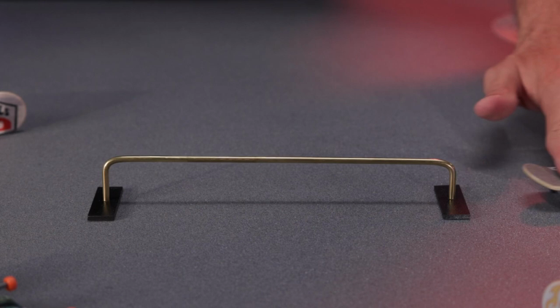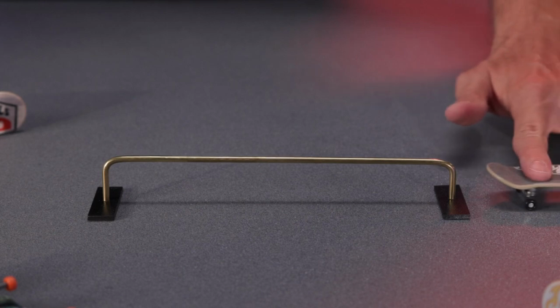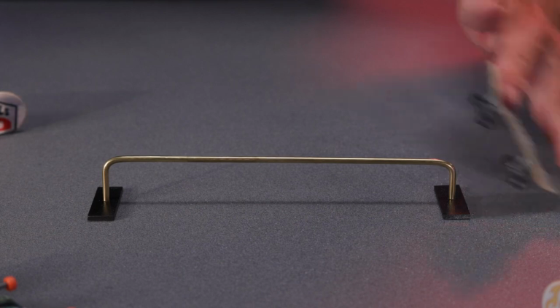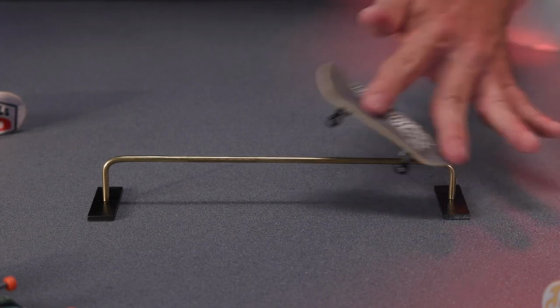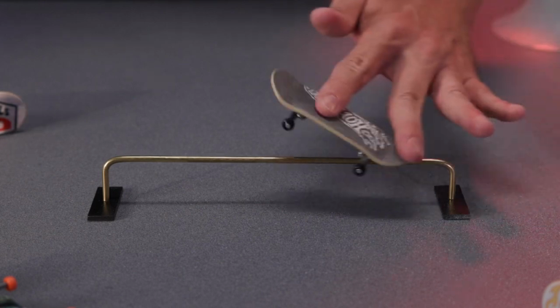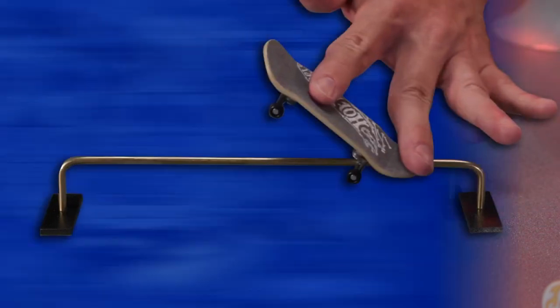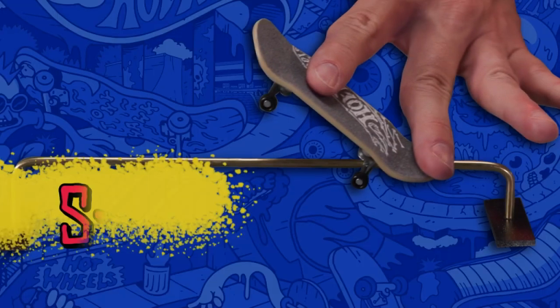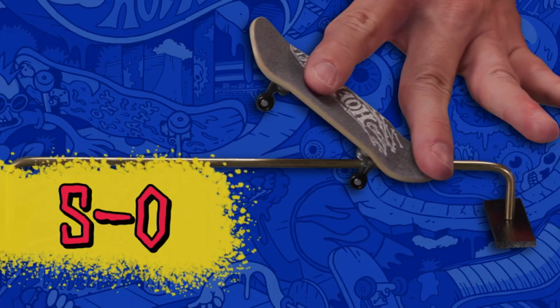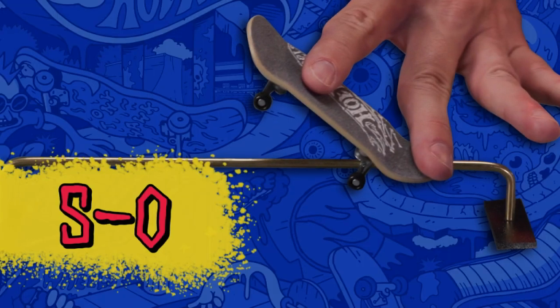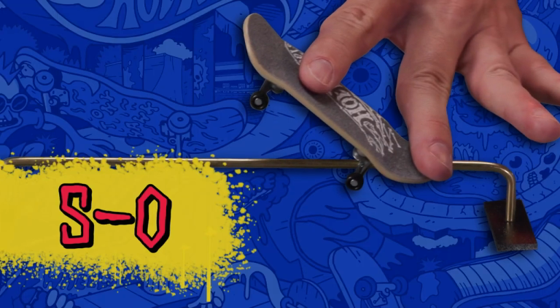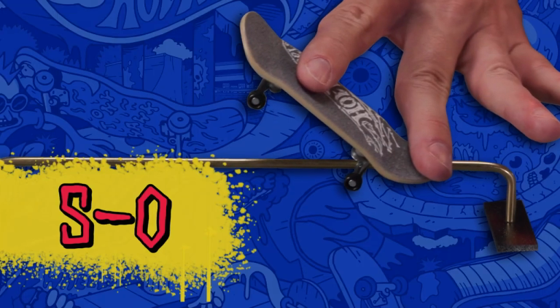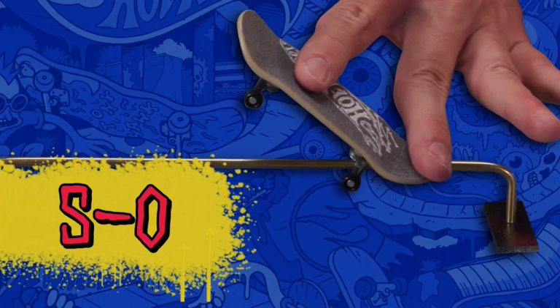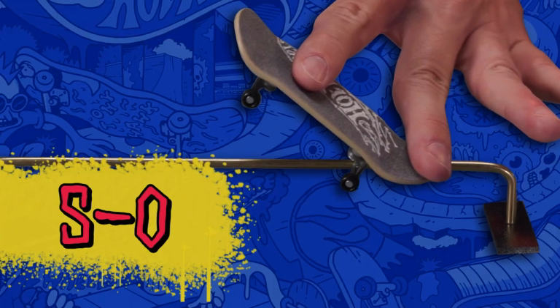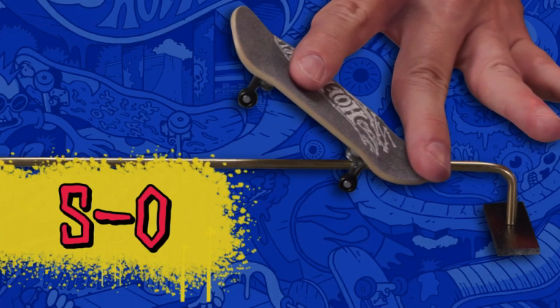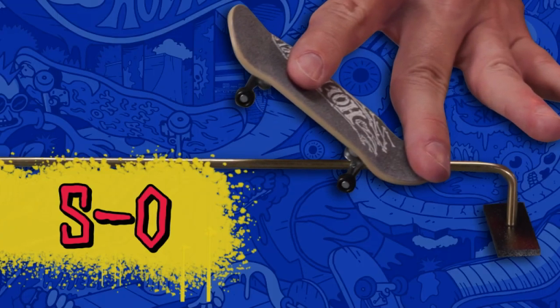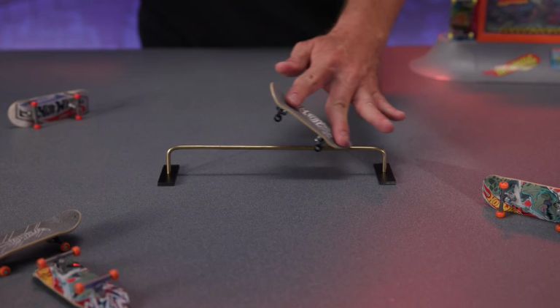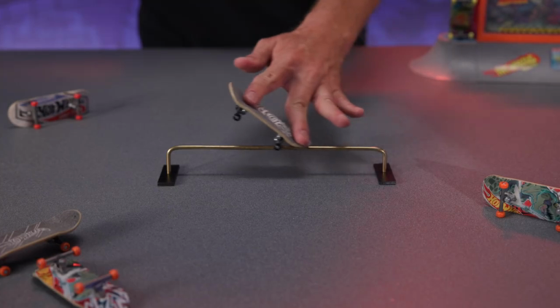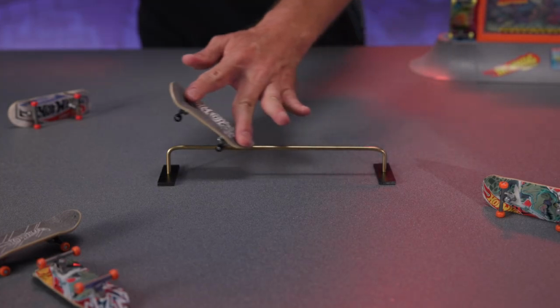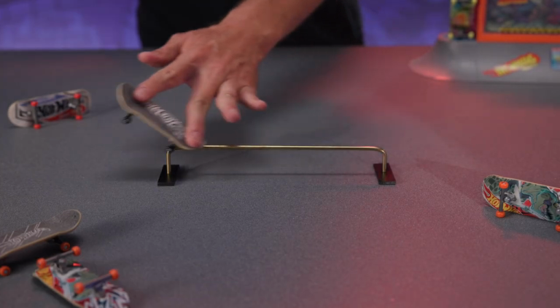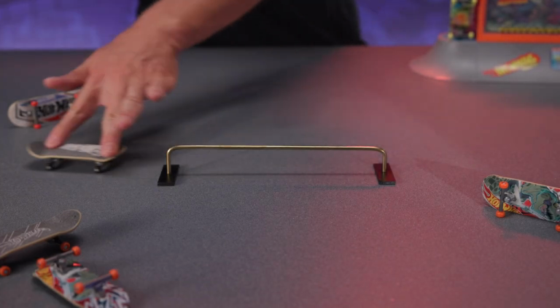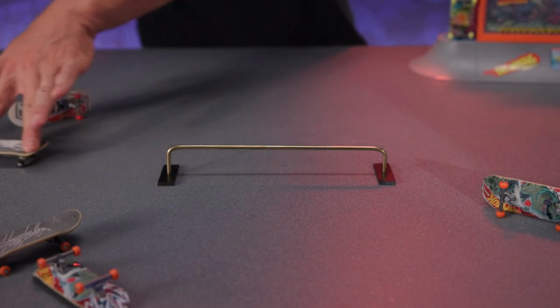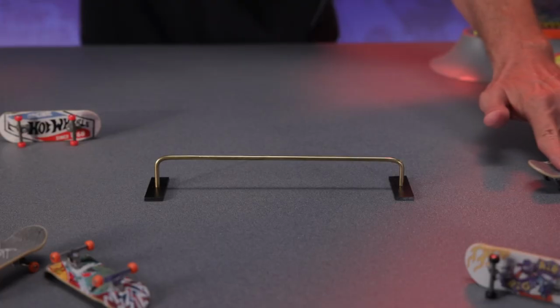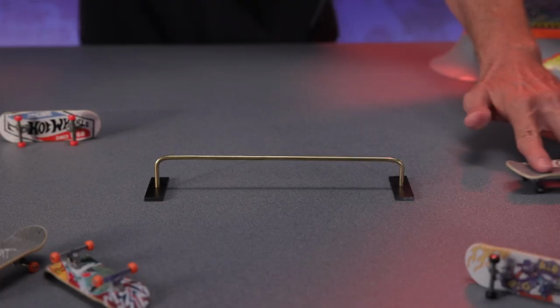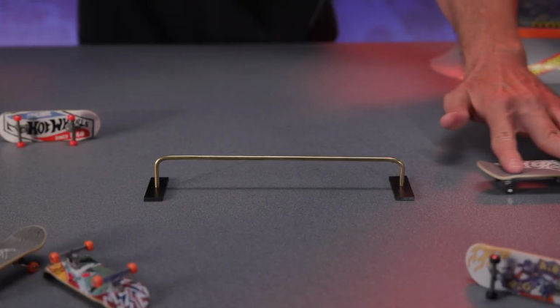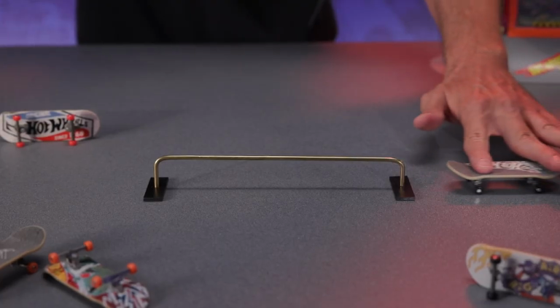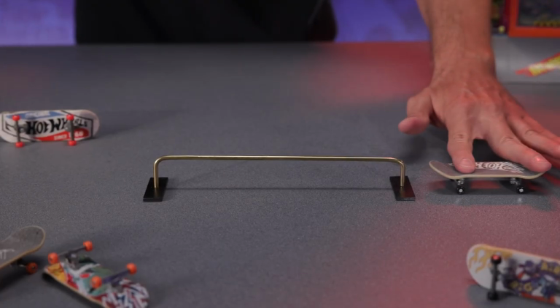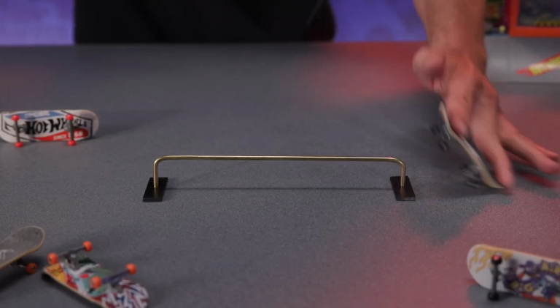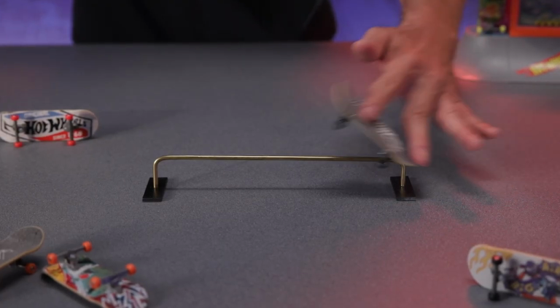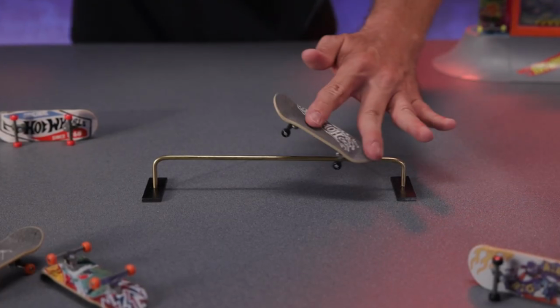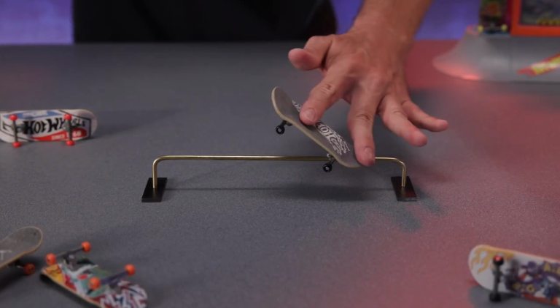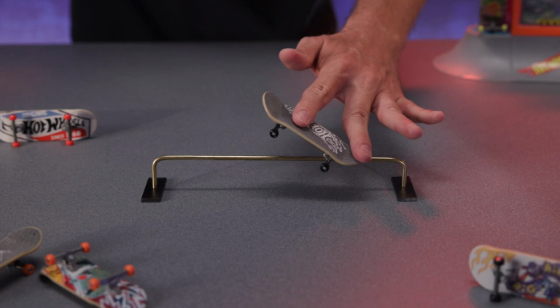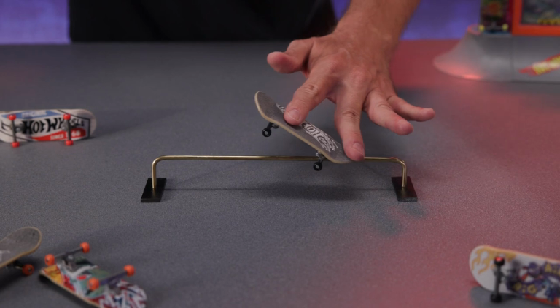Half of the 50-50 is the 5-0: grind on a rail with only your back truck.